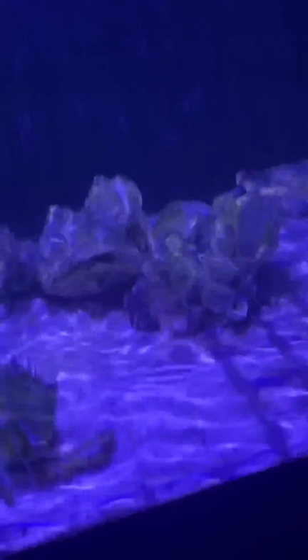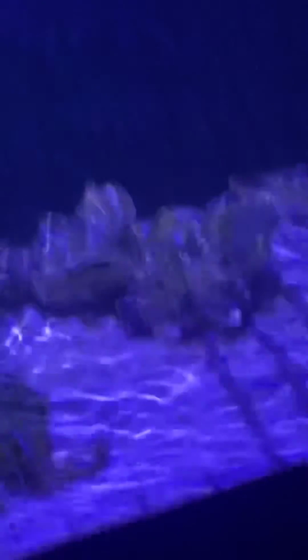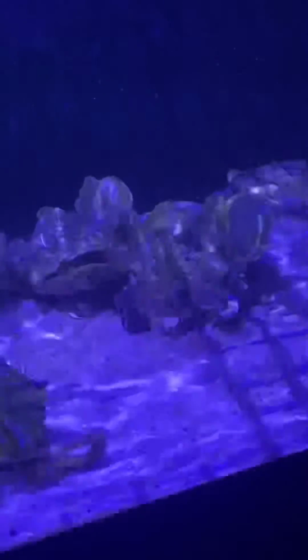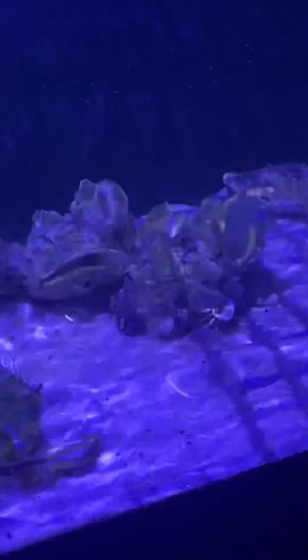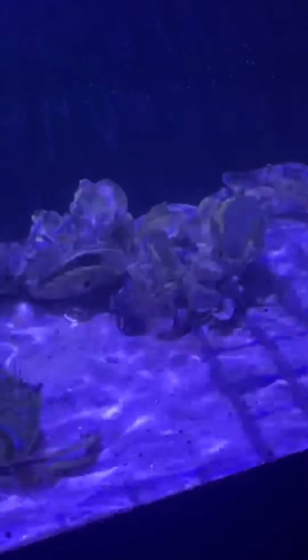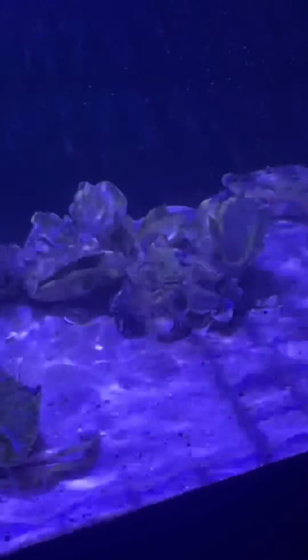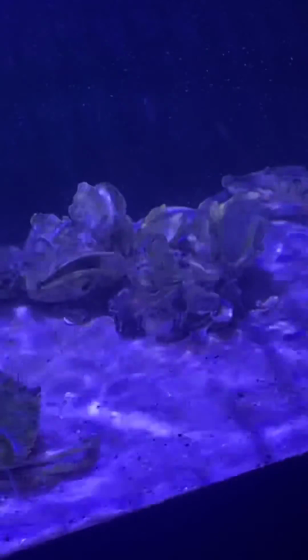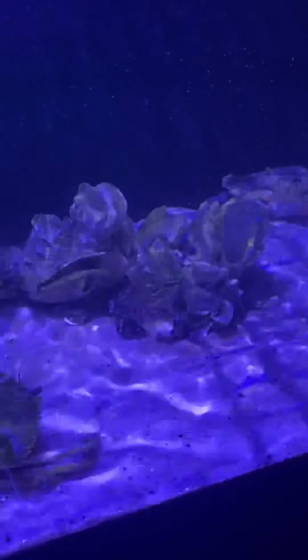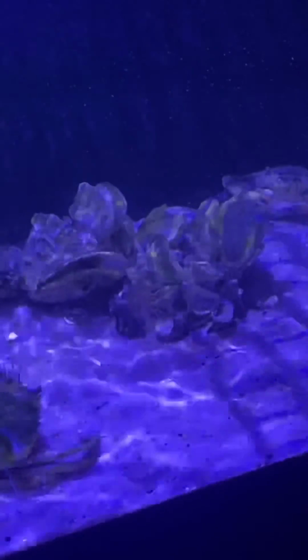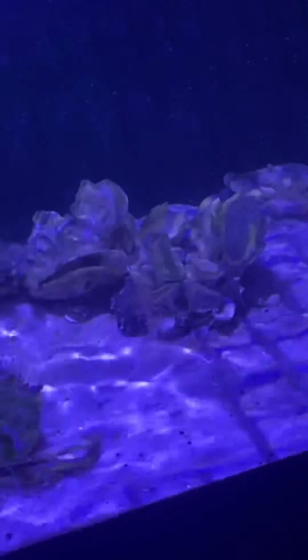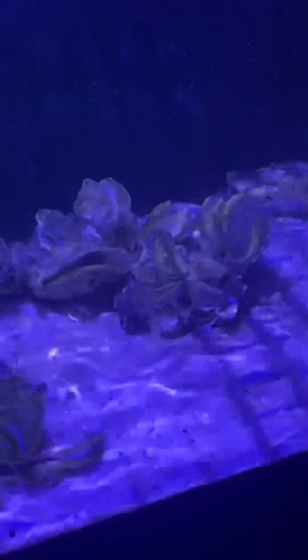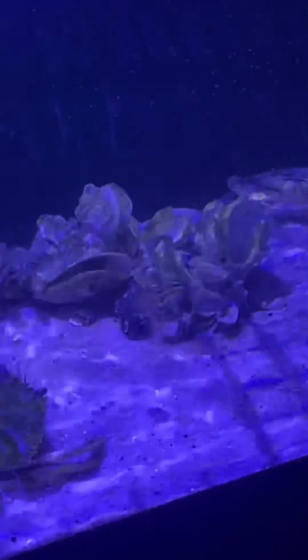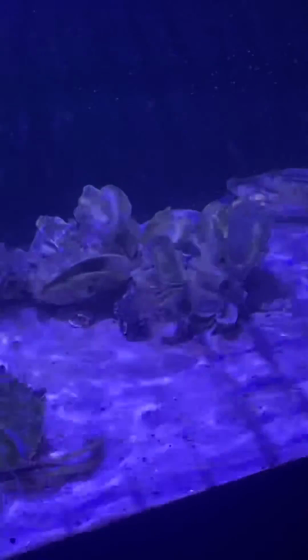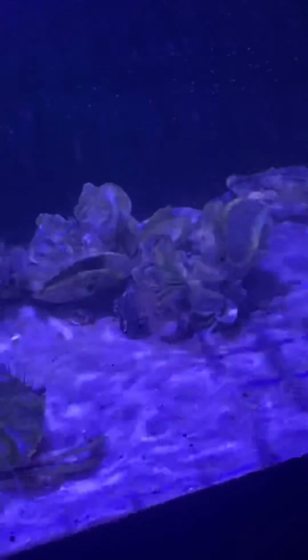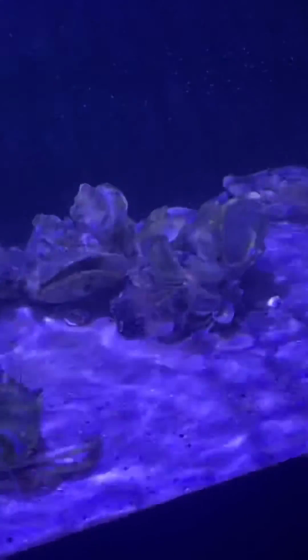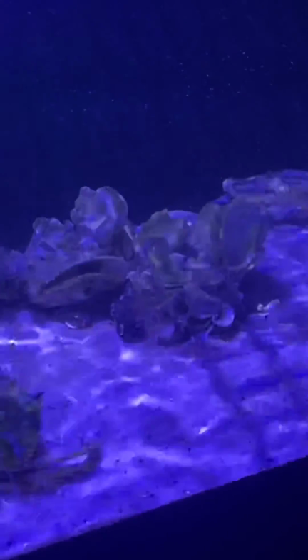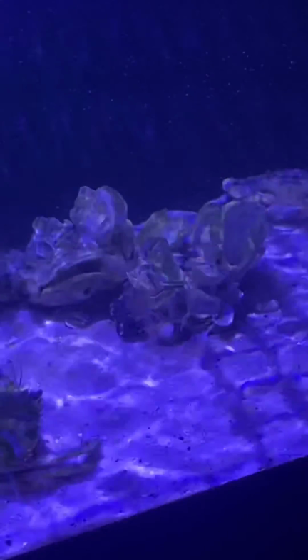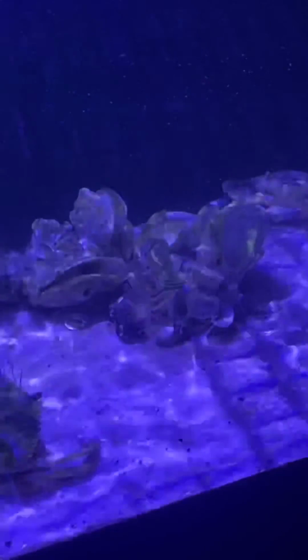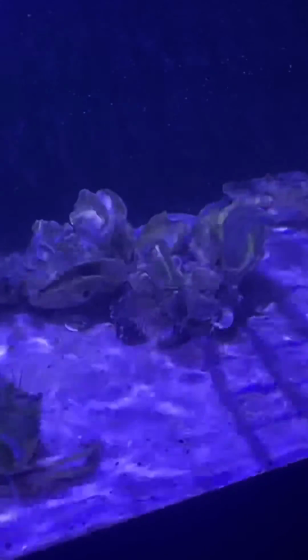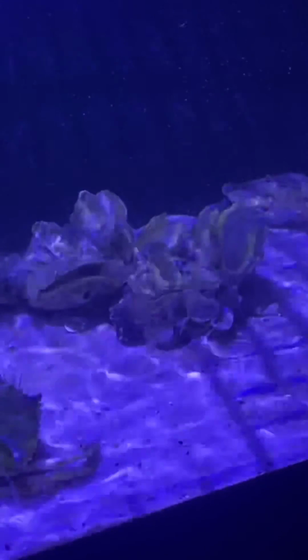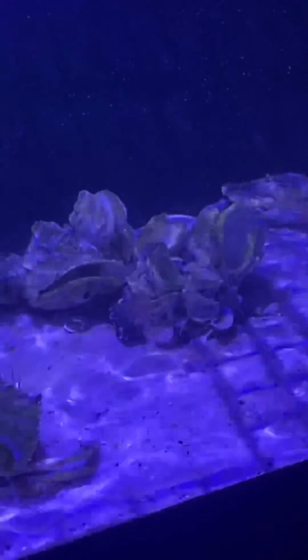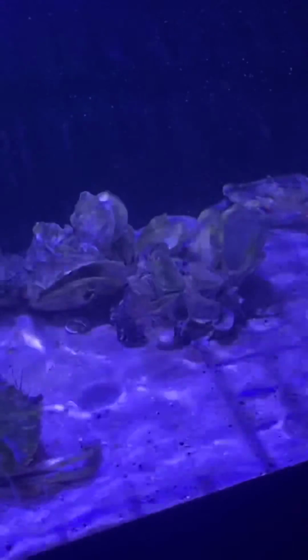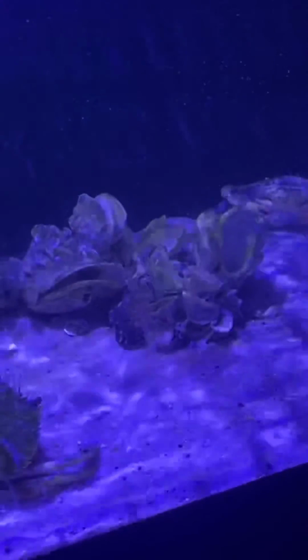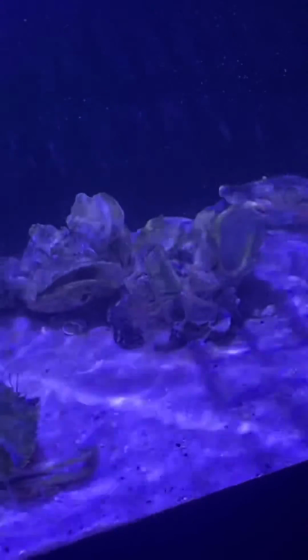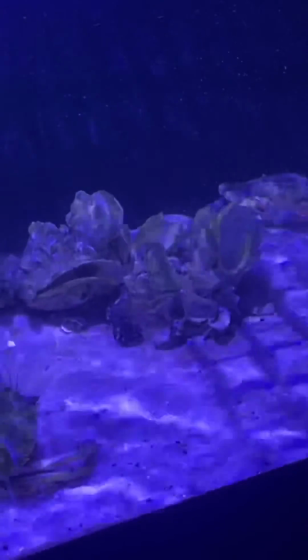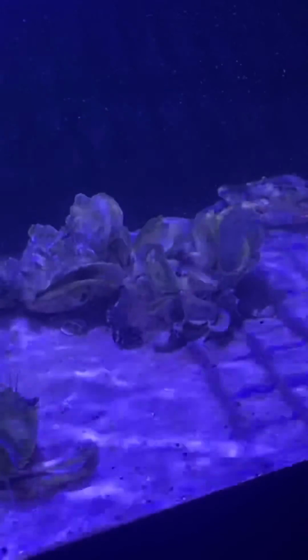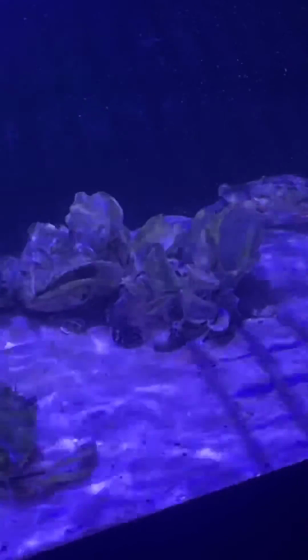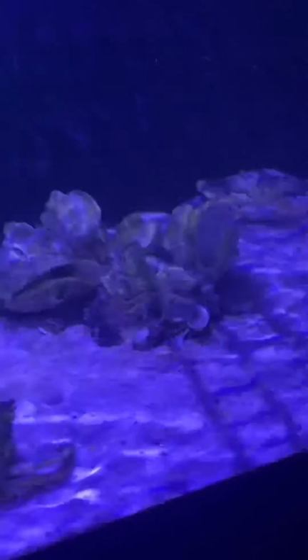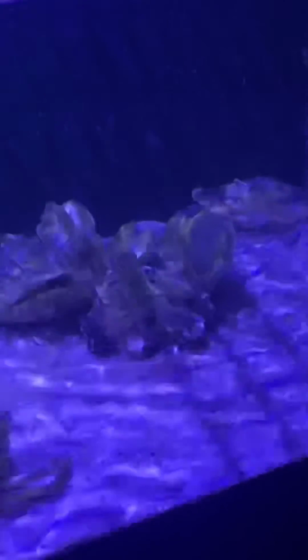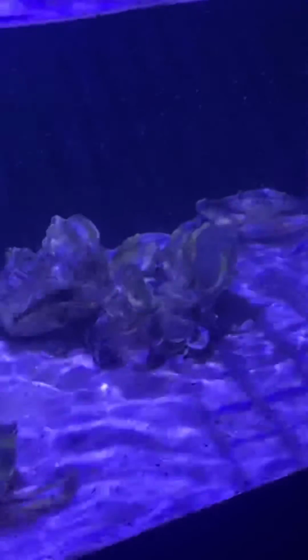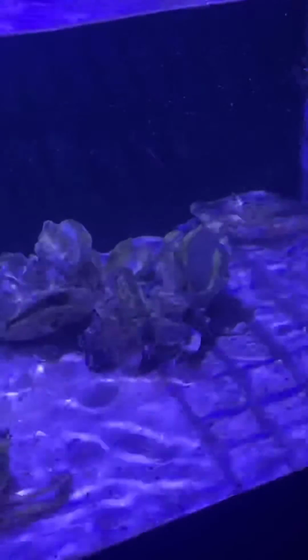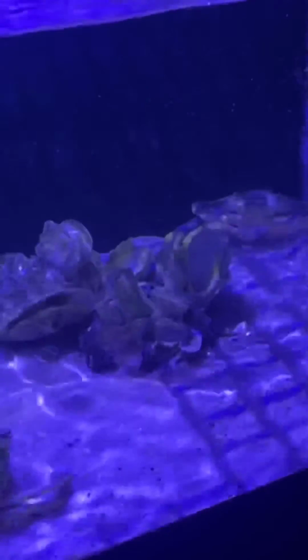So if you ever have questions about whether you can put oysters in your aquarium, the answer is yes — I've done it.